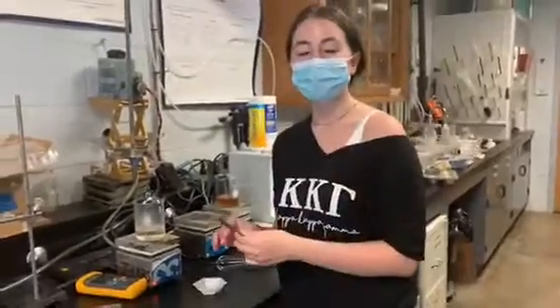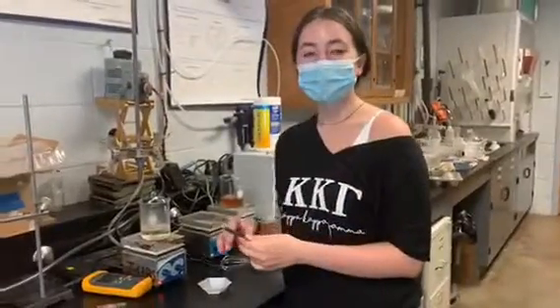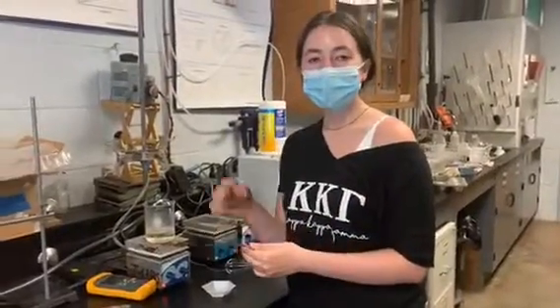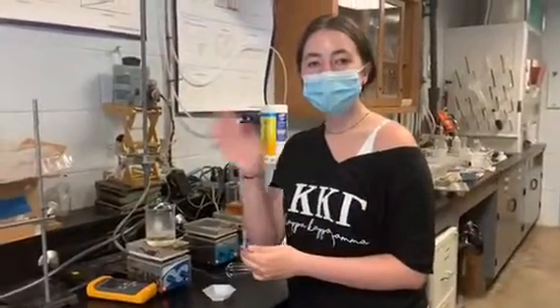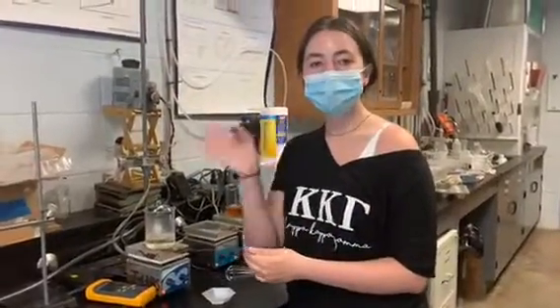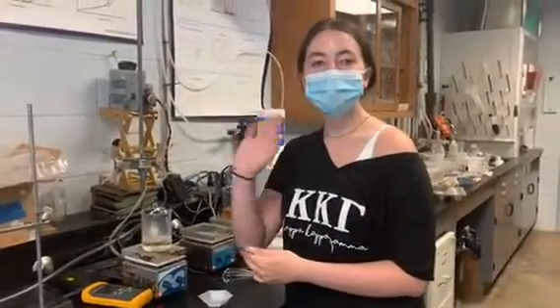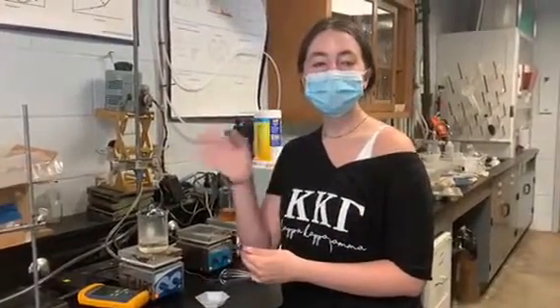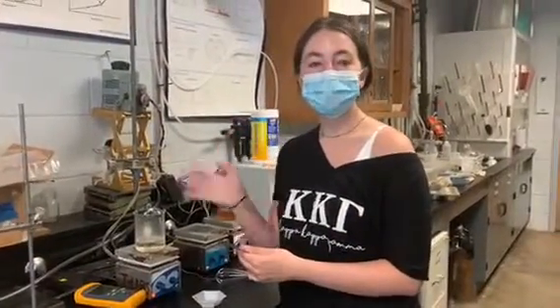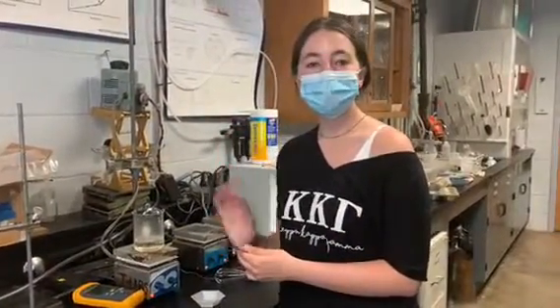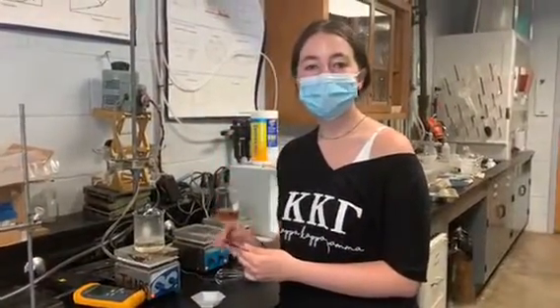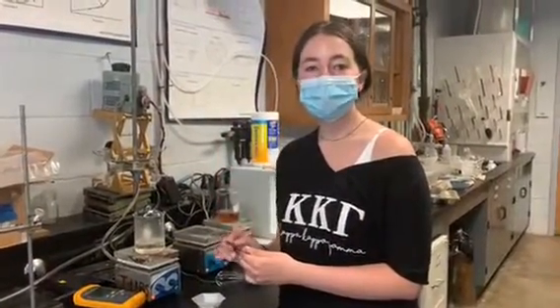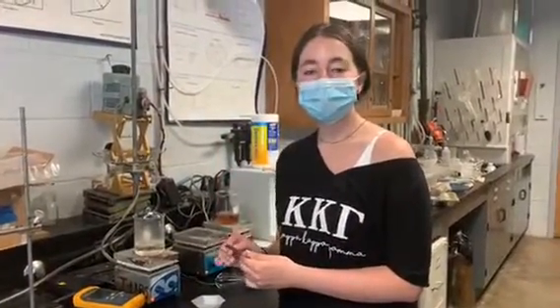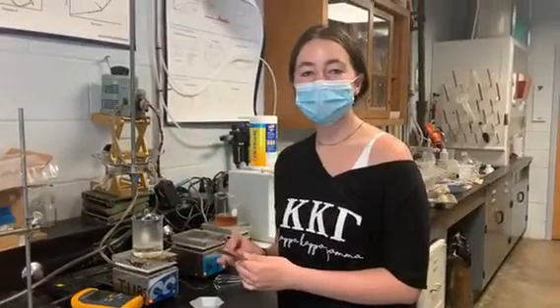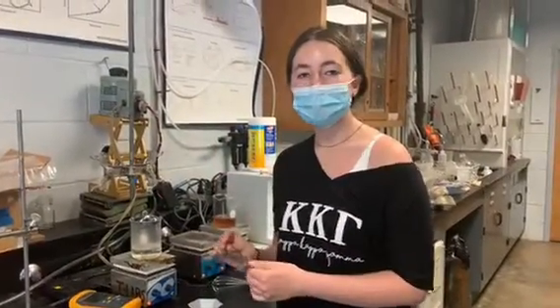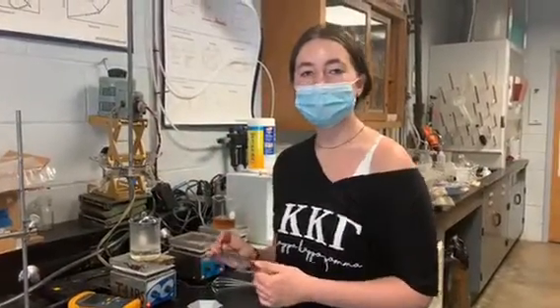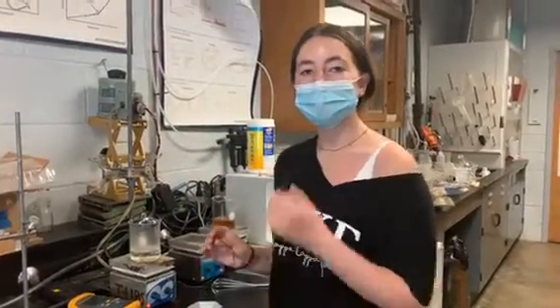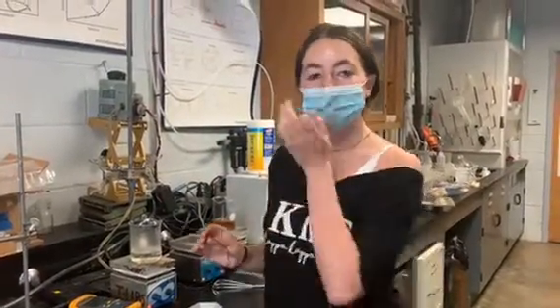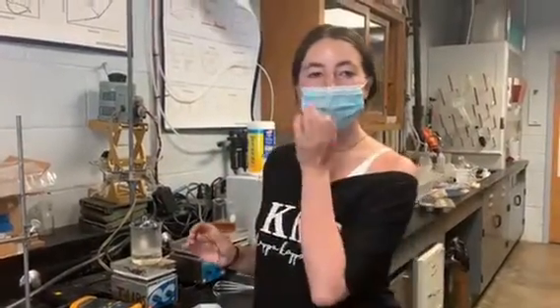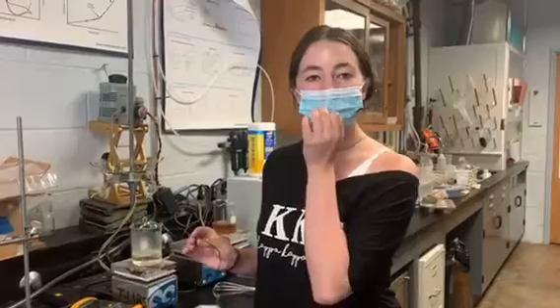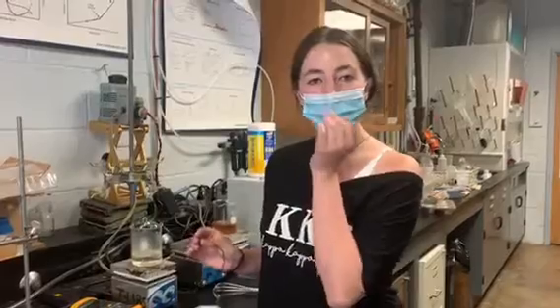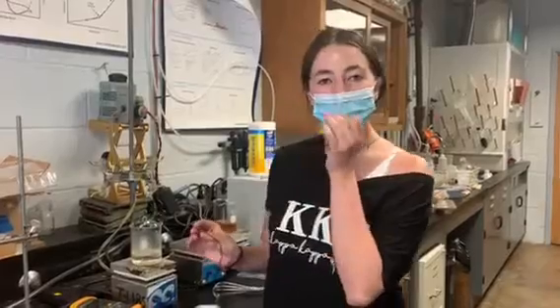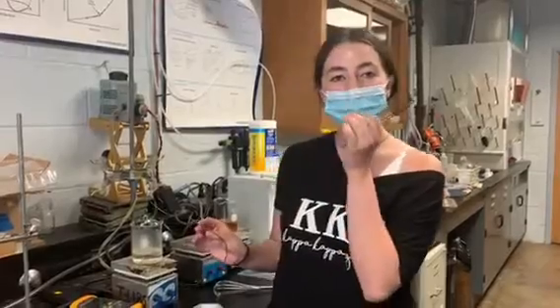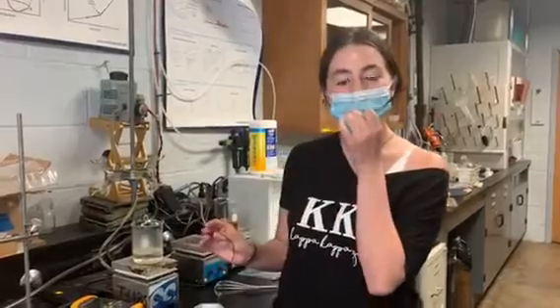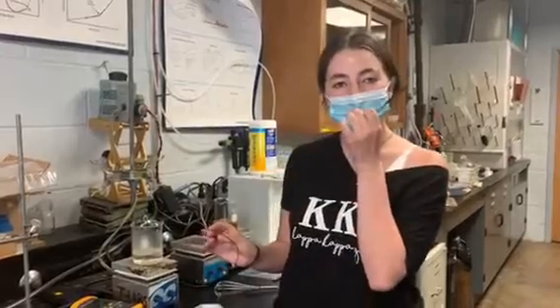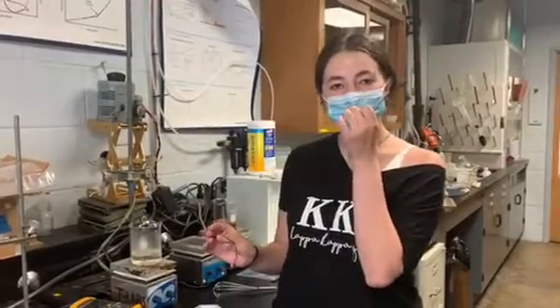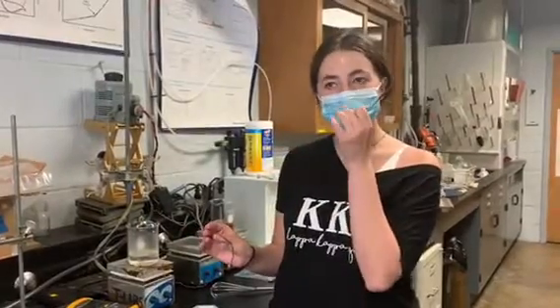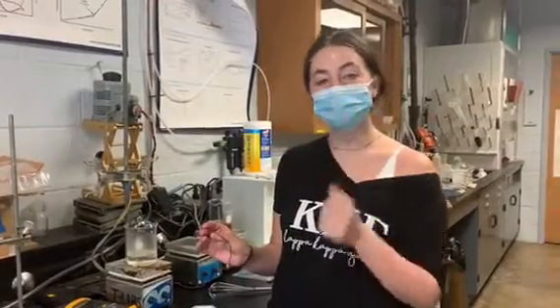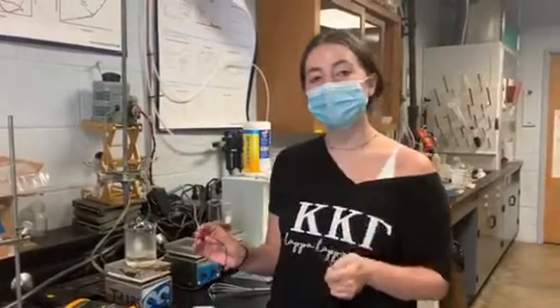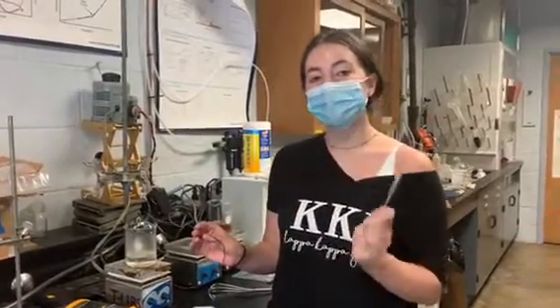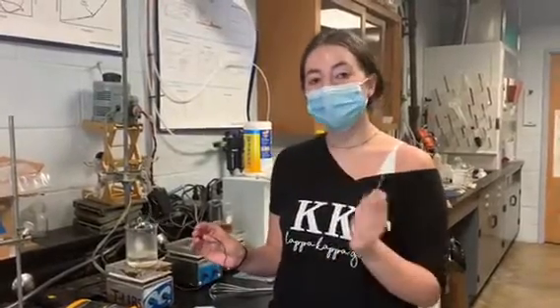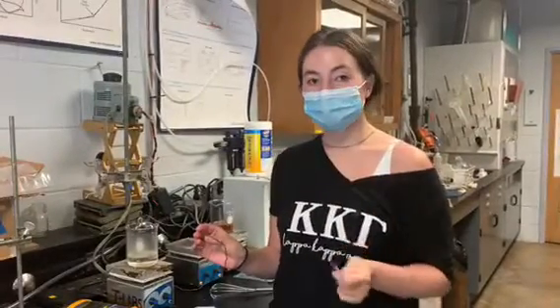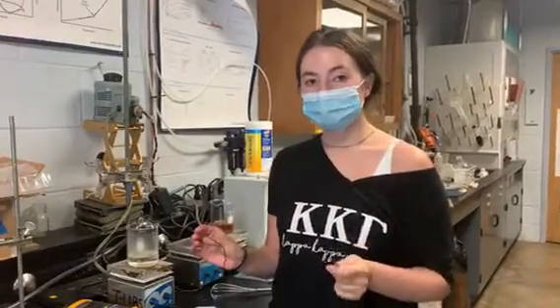Hi guys, my name is Alyssa Rogers. I'm the lab manager for Dr. Skip and I'm going to show you guys today how to make a thermo gel.